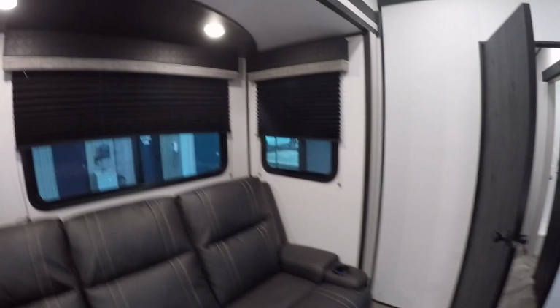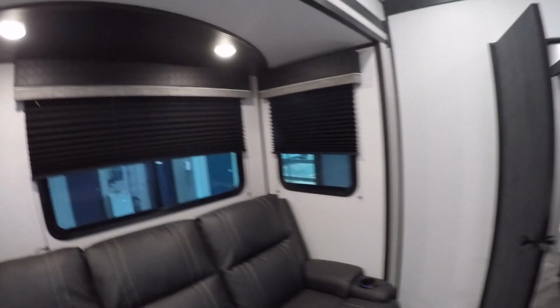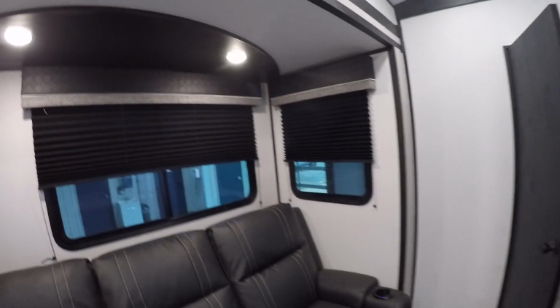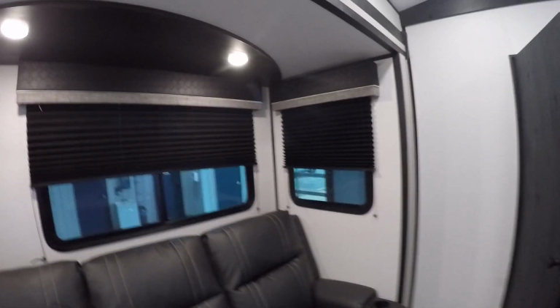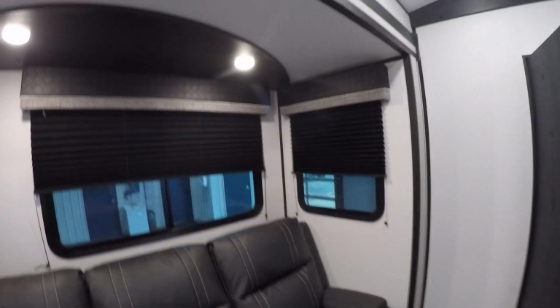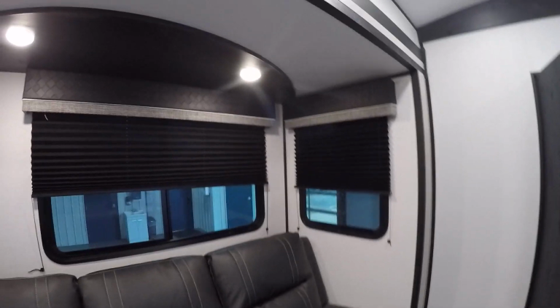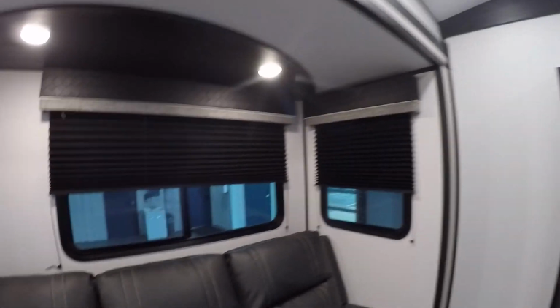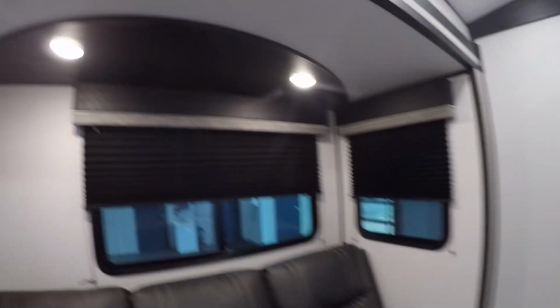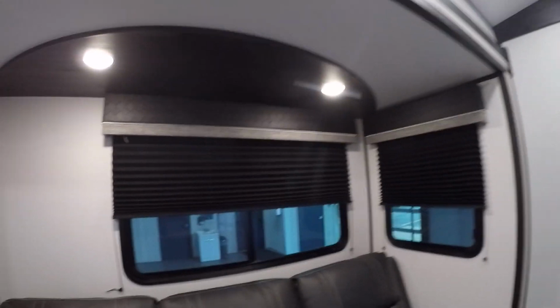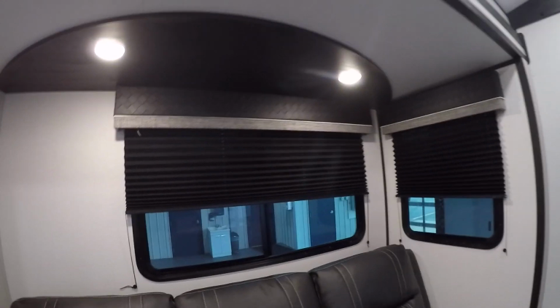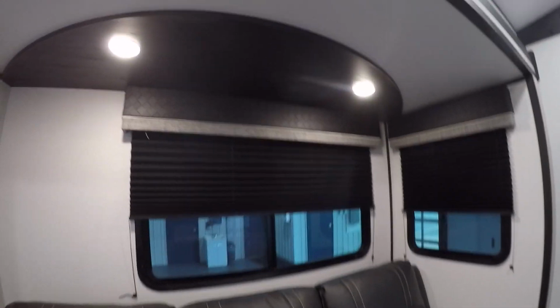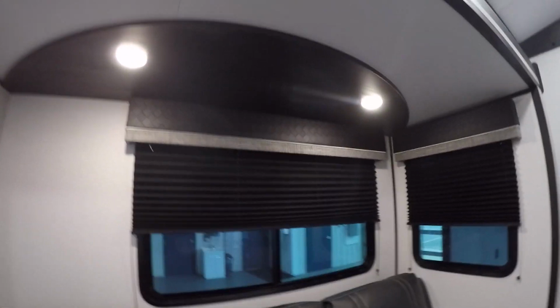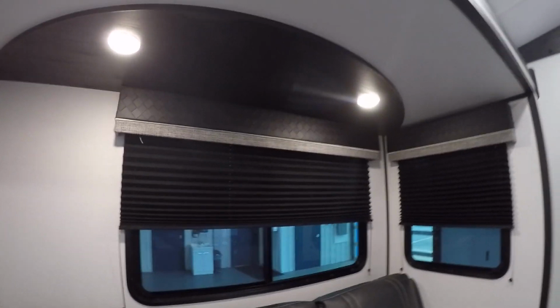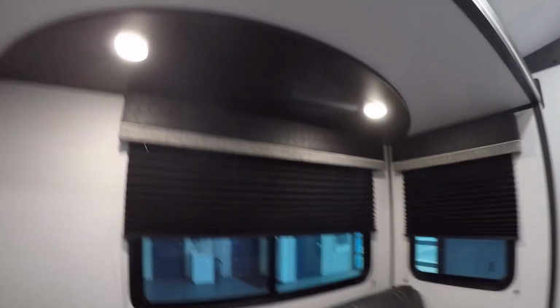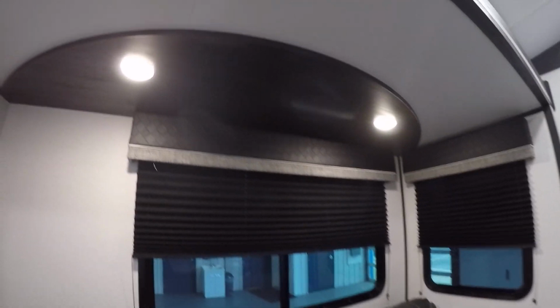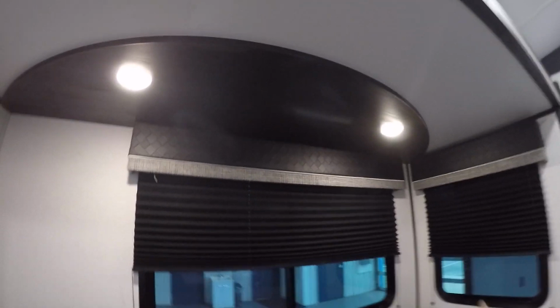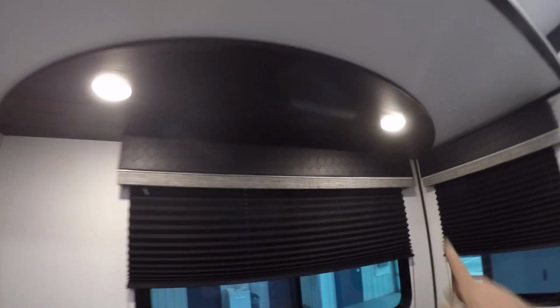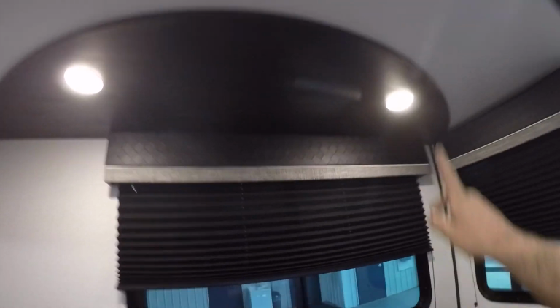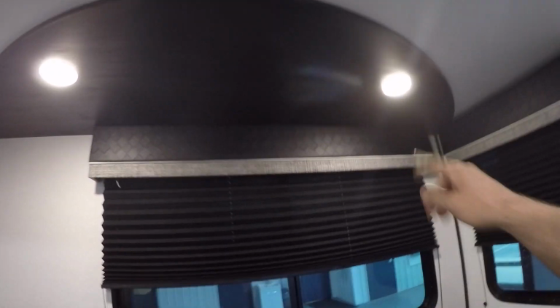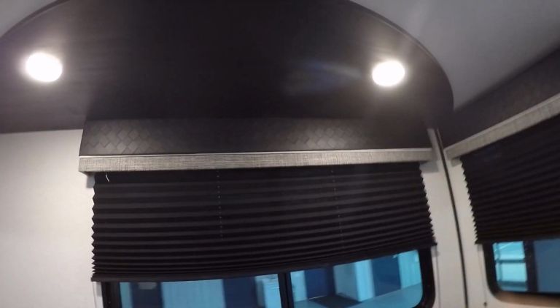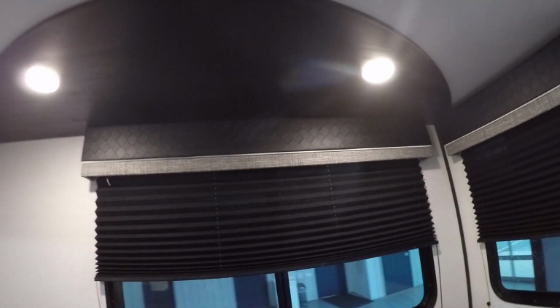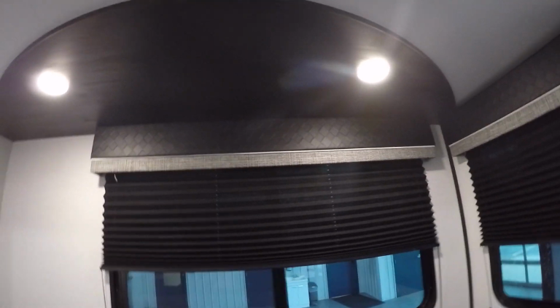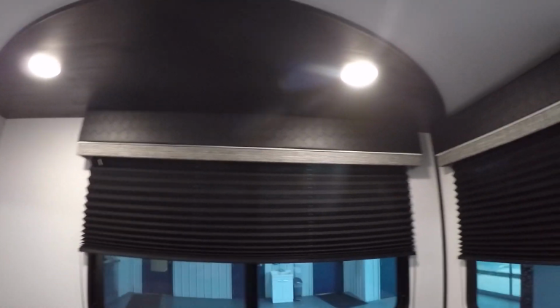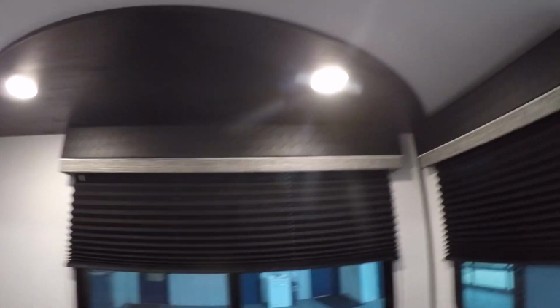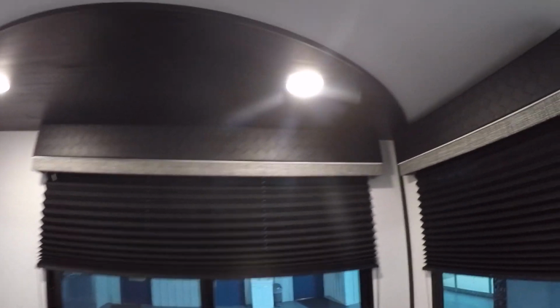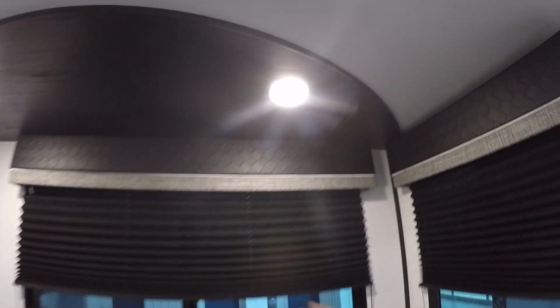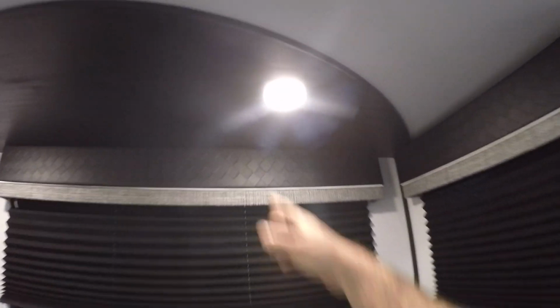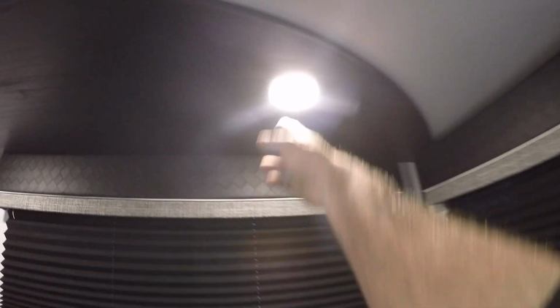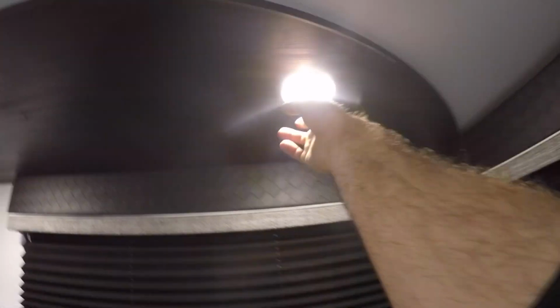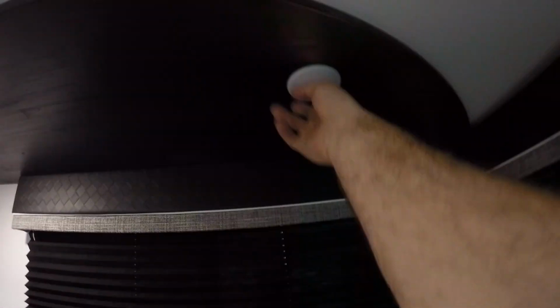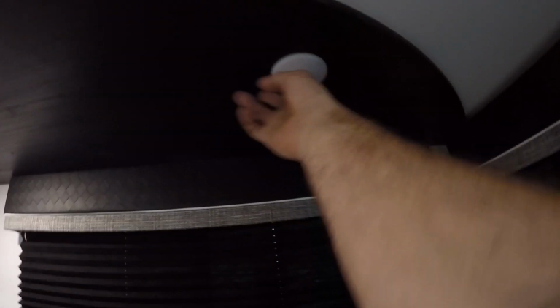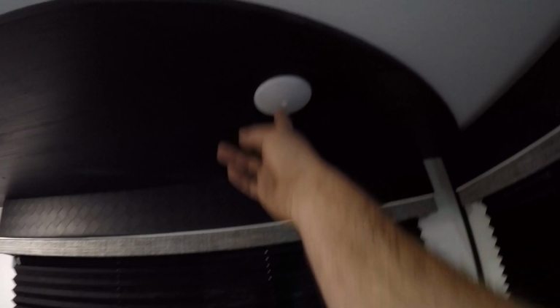The lights above the couch are manual — there's a button in the dead center and you'll have to turn them on and off.